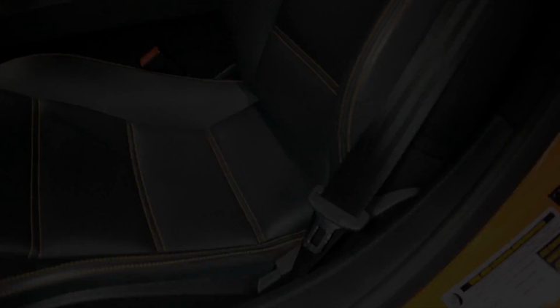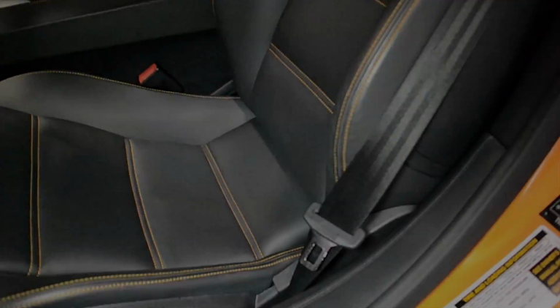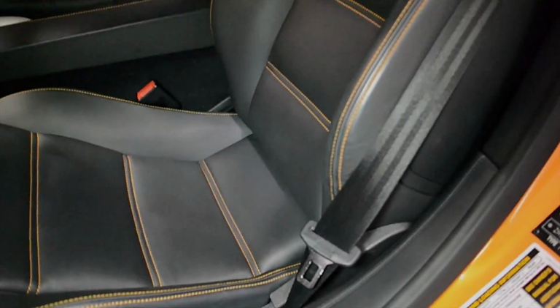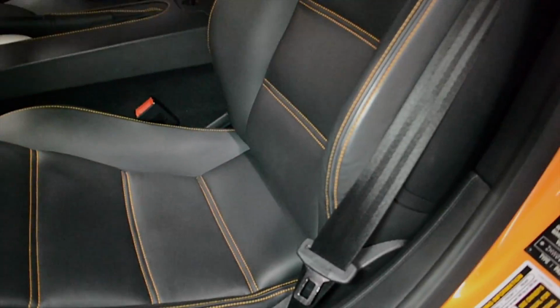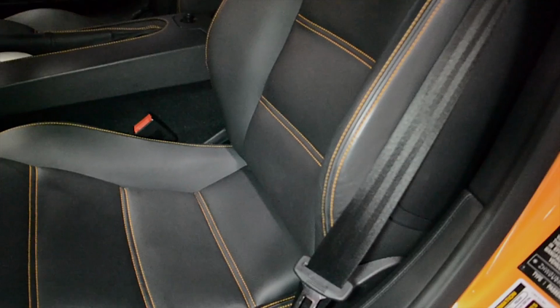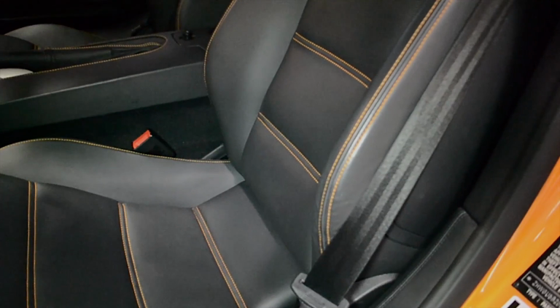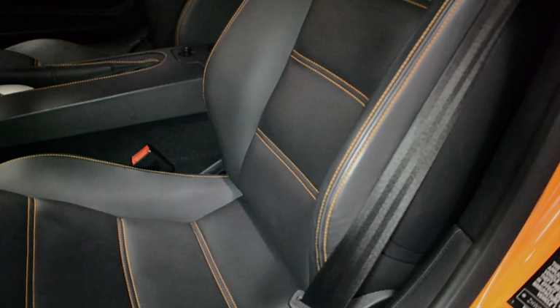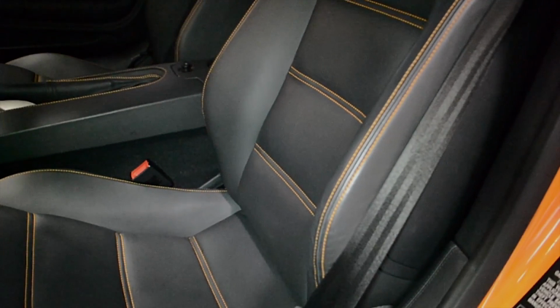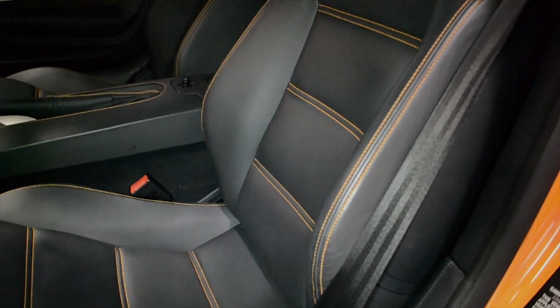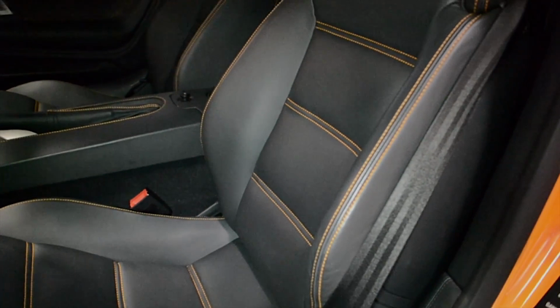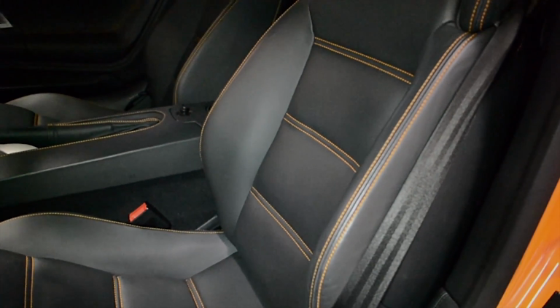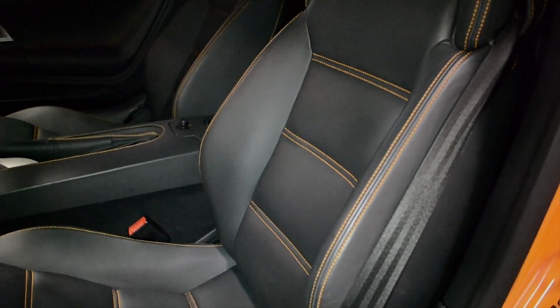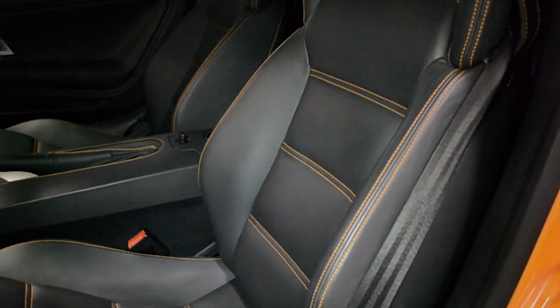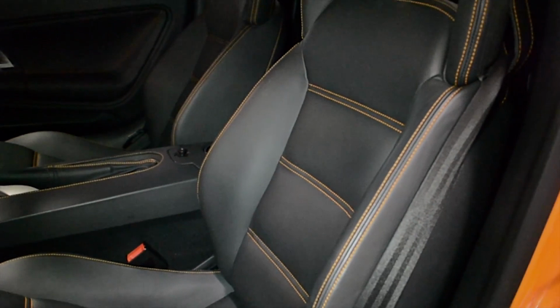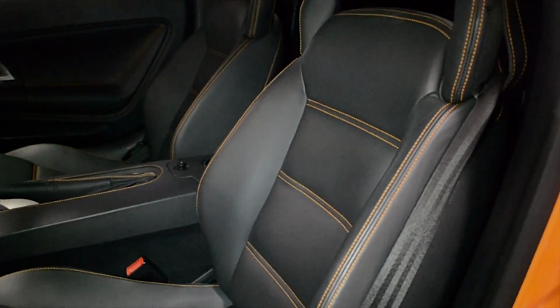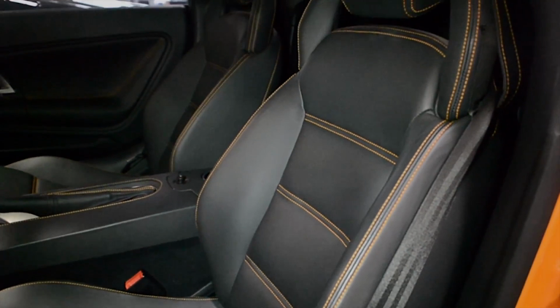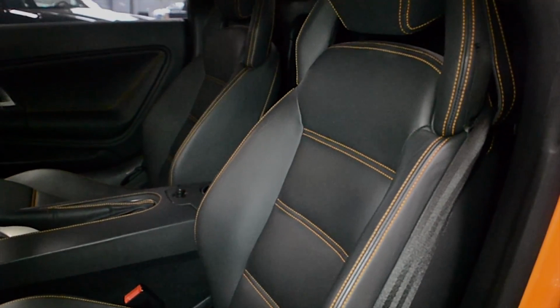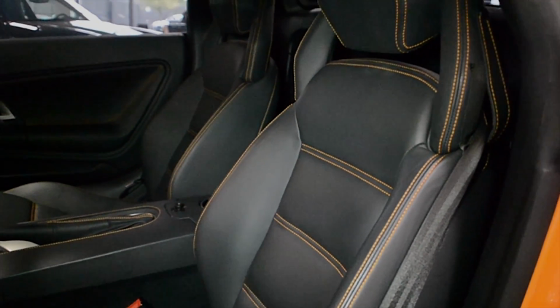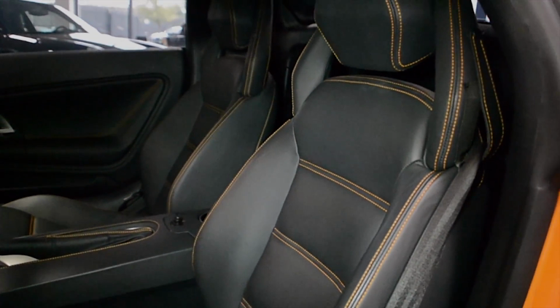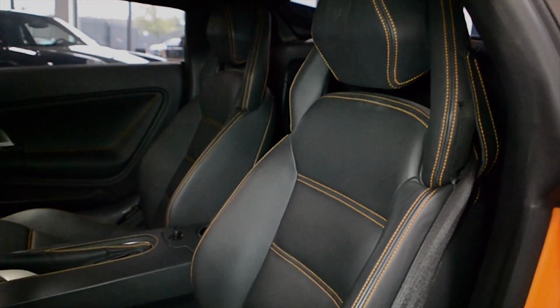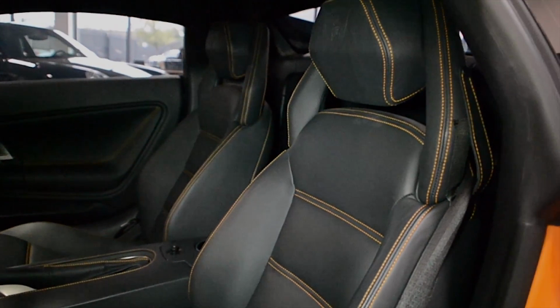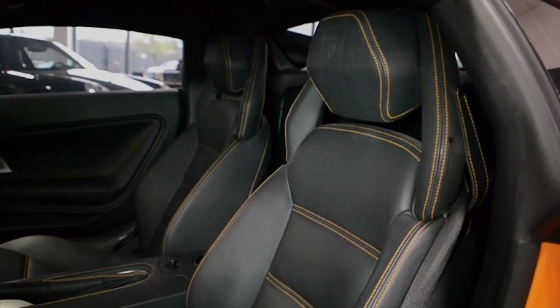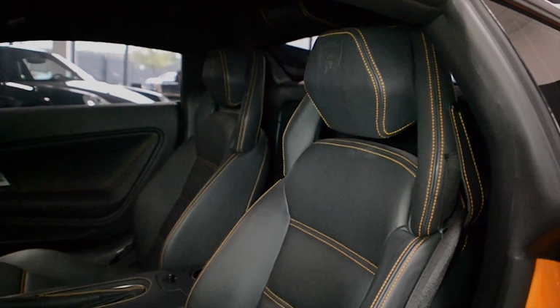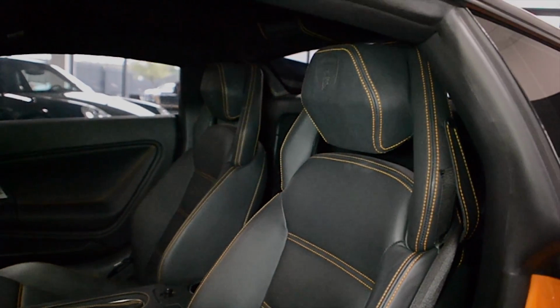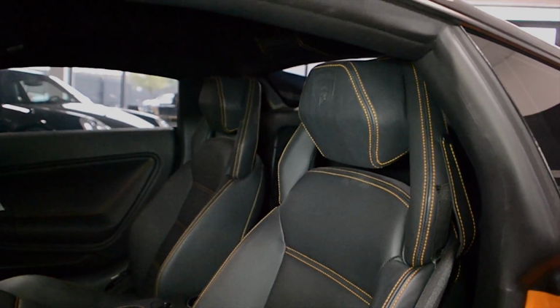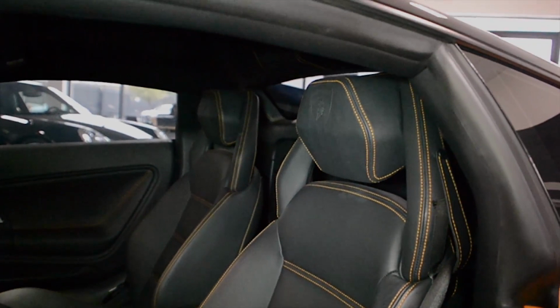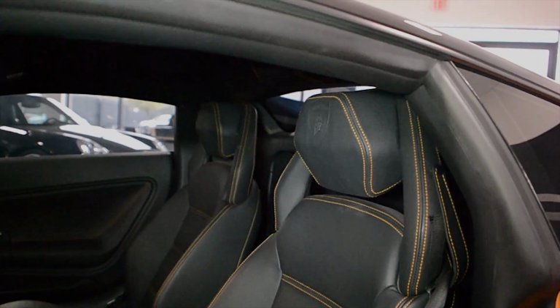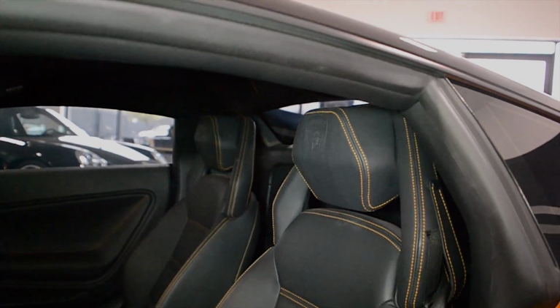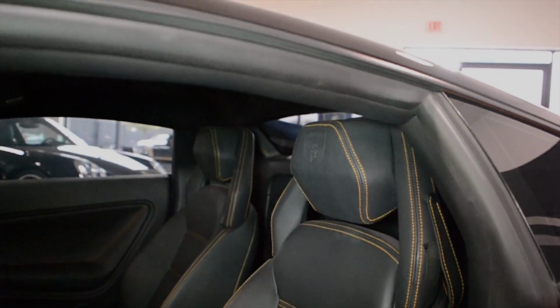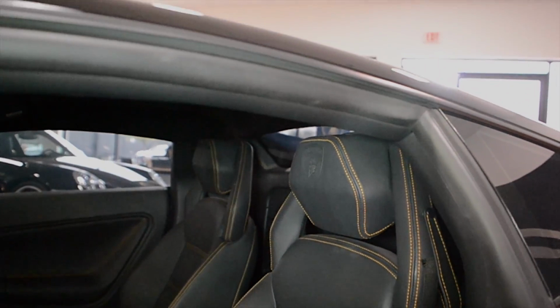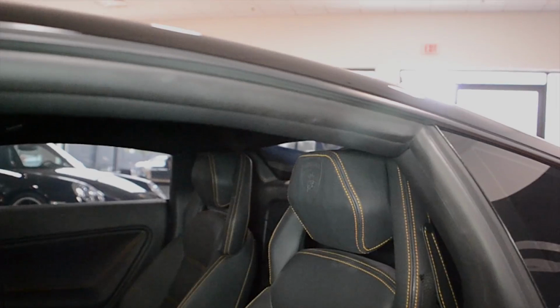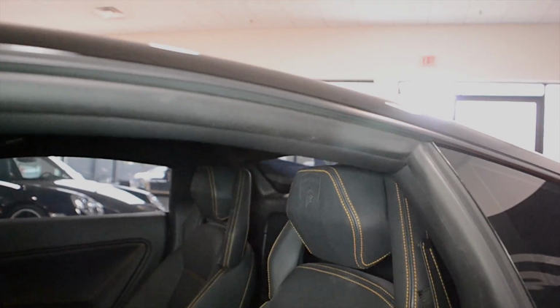This car is finished in a beautiful Arancio Borealis exterior color and Nero Perseus full leather interior along with orange contrast stitching throughout.